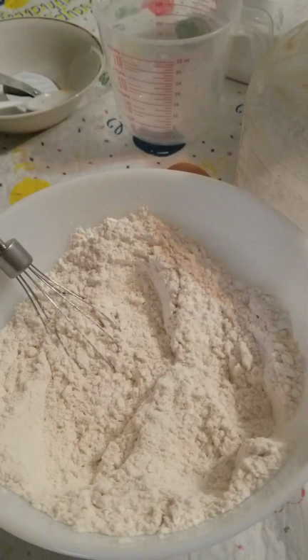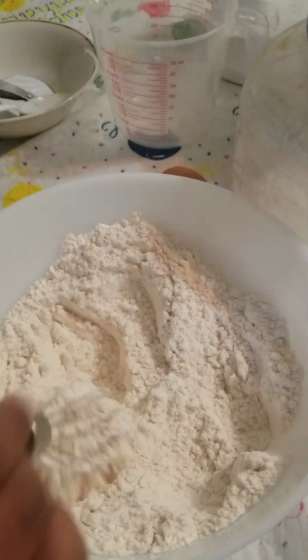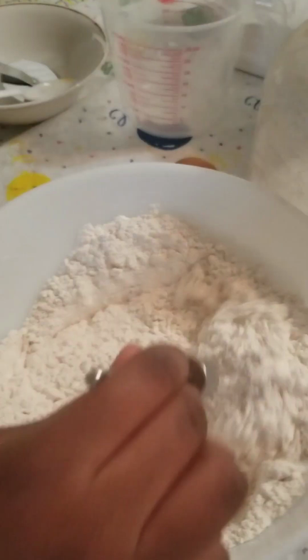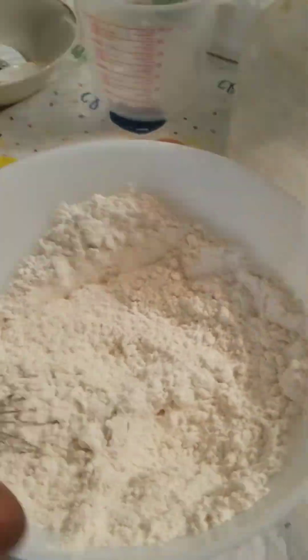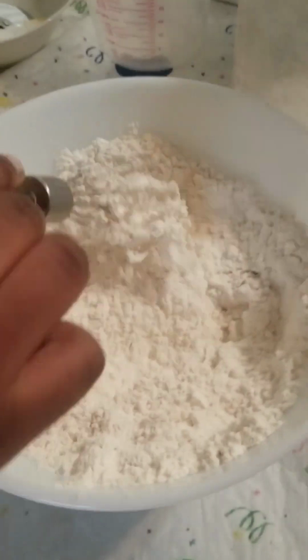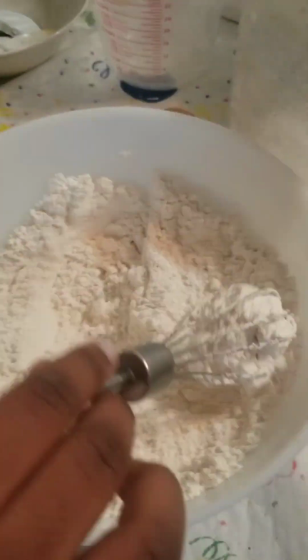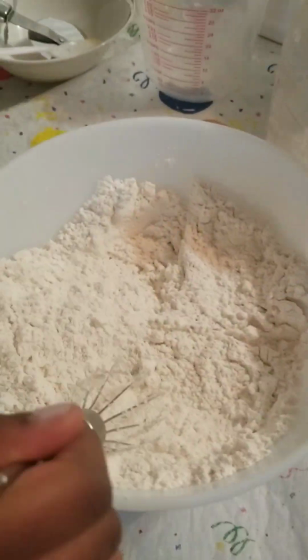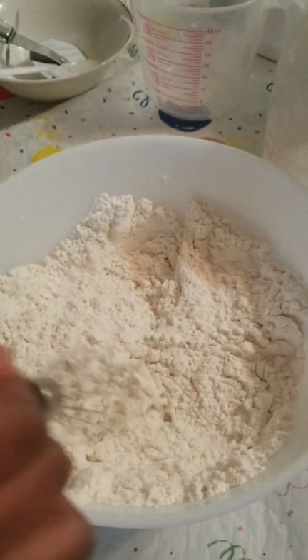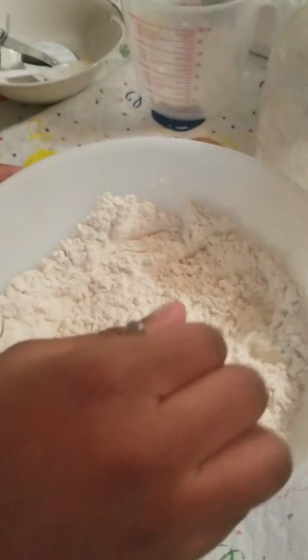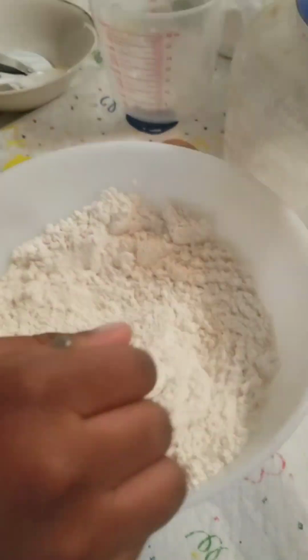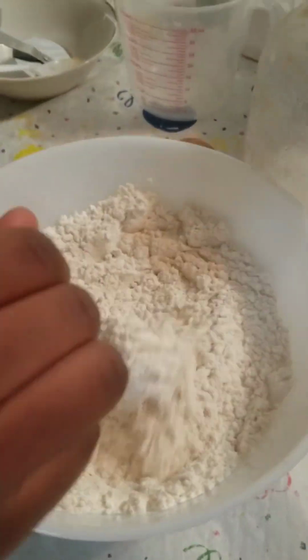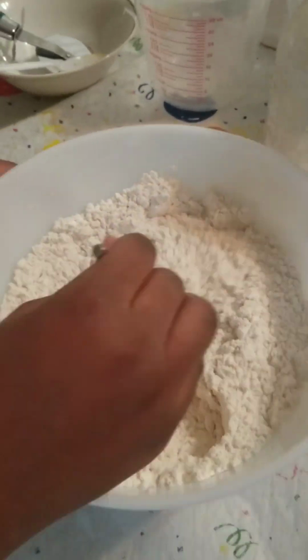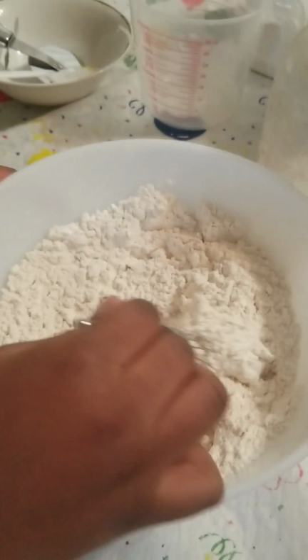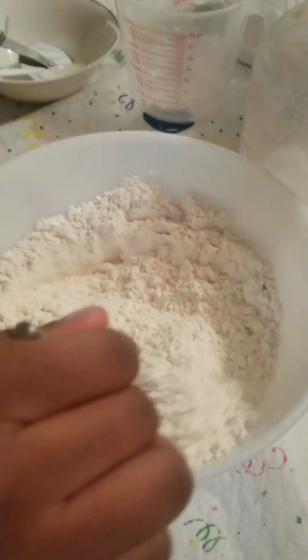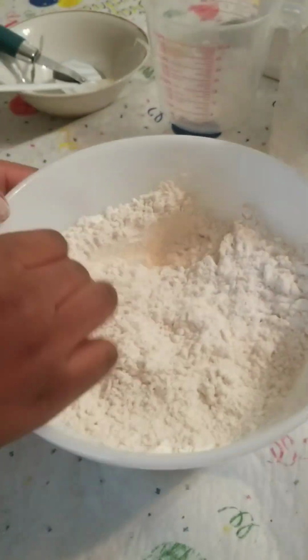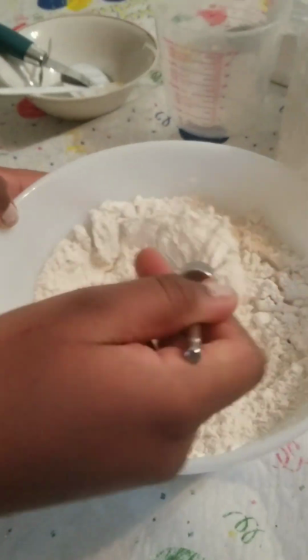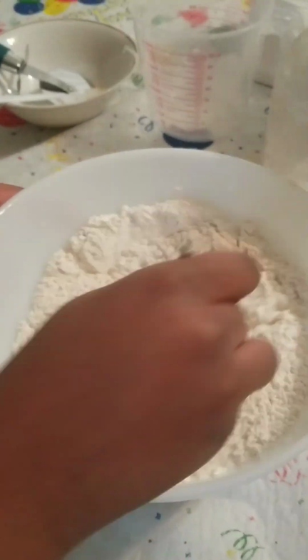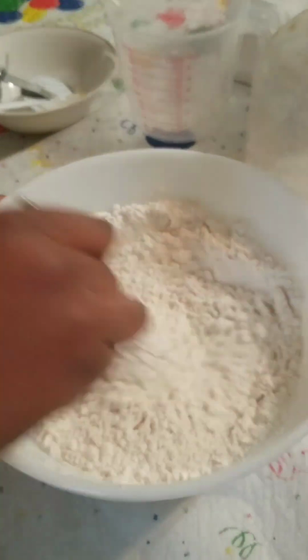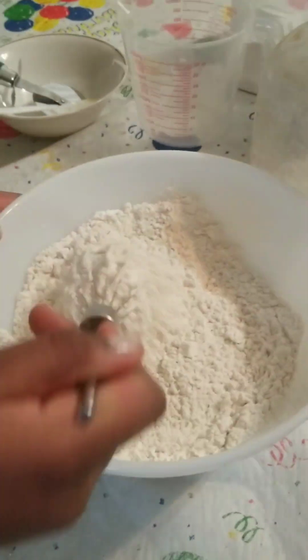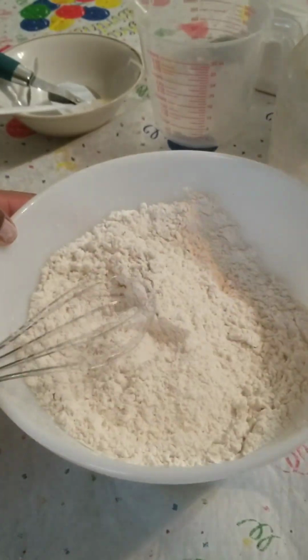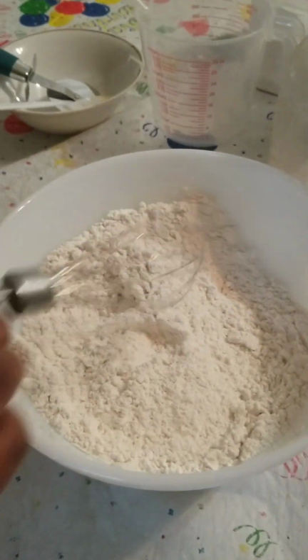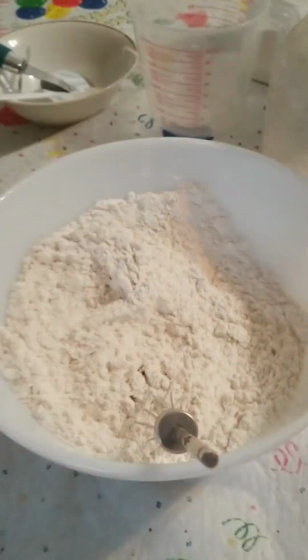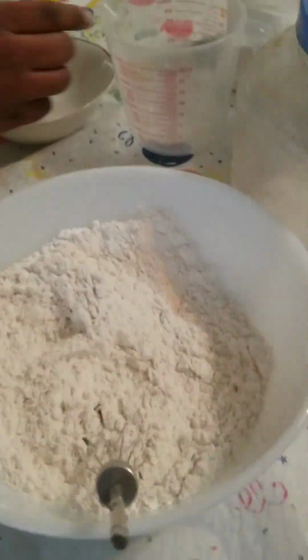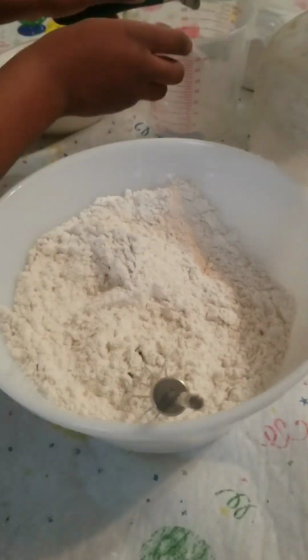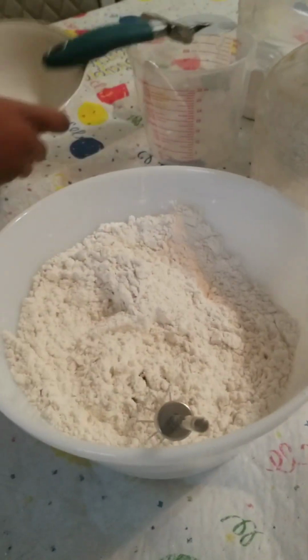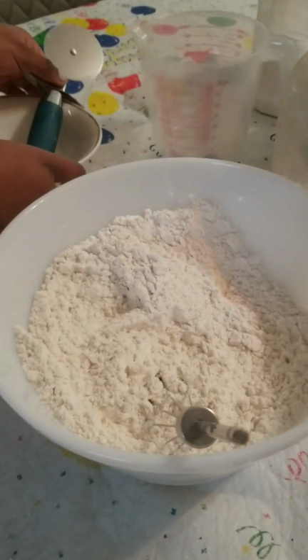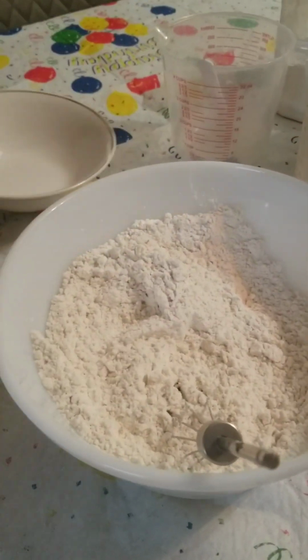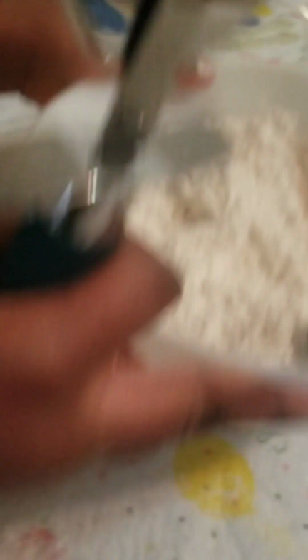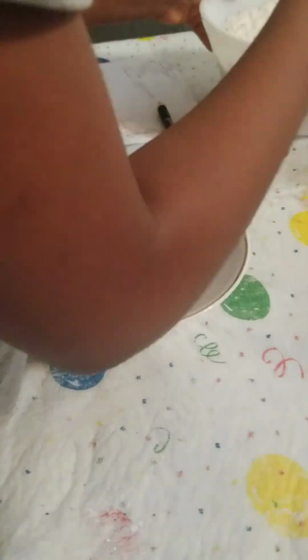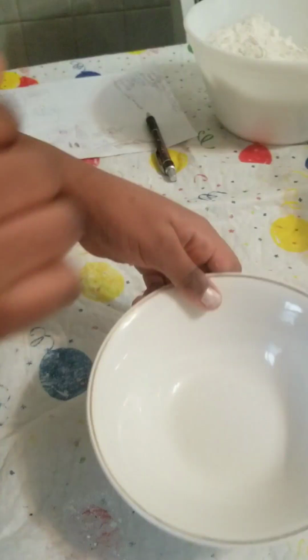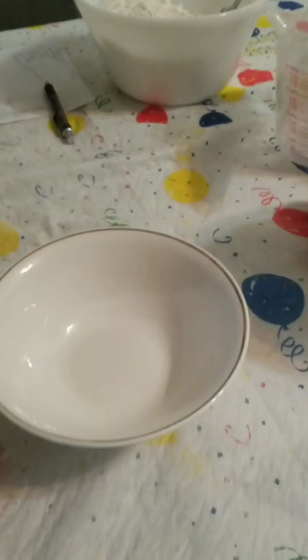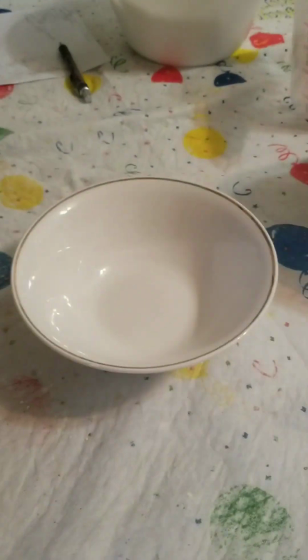Hello everyone, today we make a Cameroon Chin Chin. Please go to another Chin Chin video to figure out the ingredients, which we already covered.